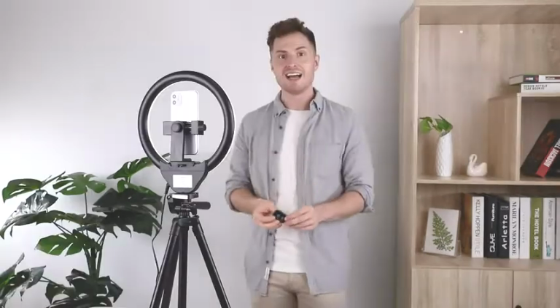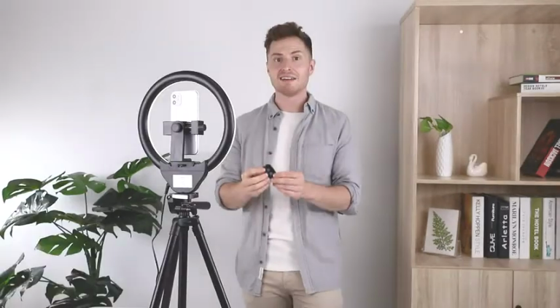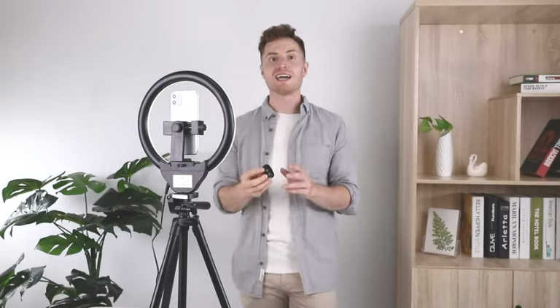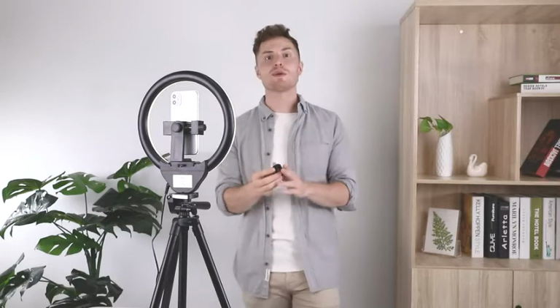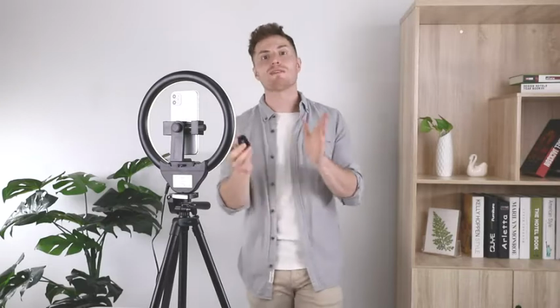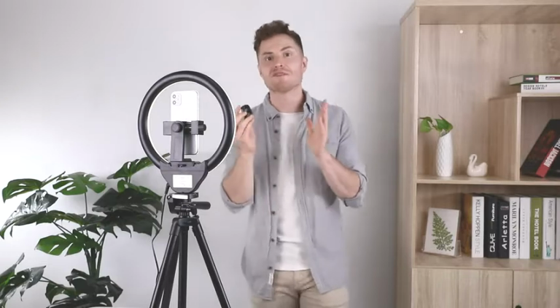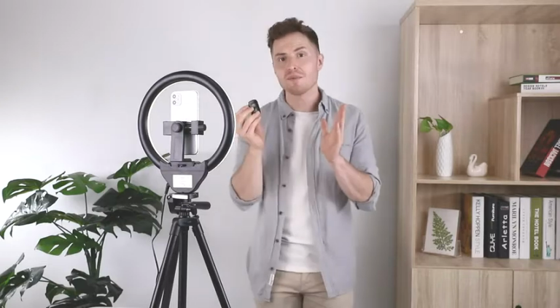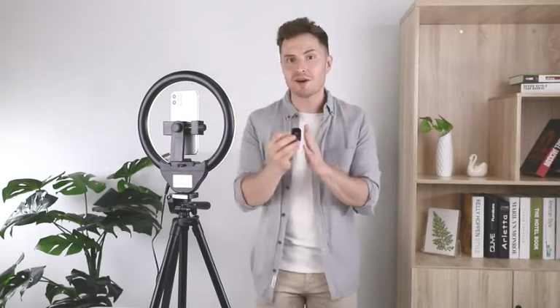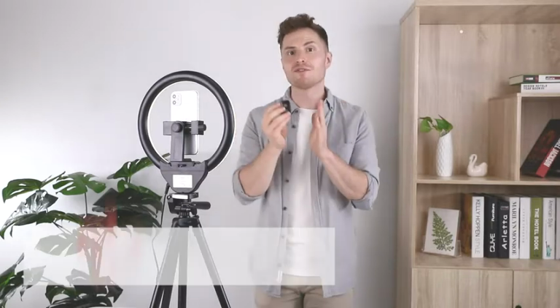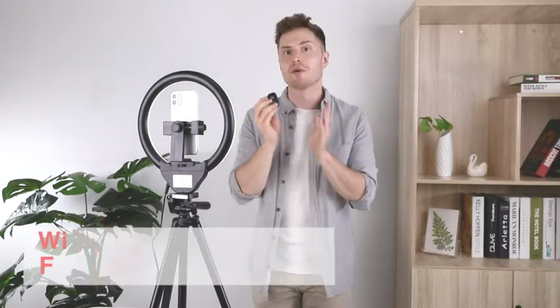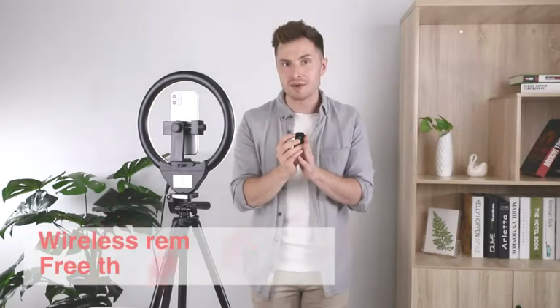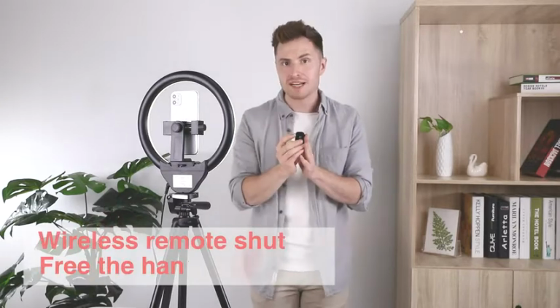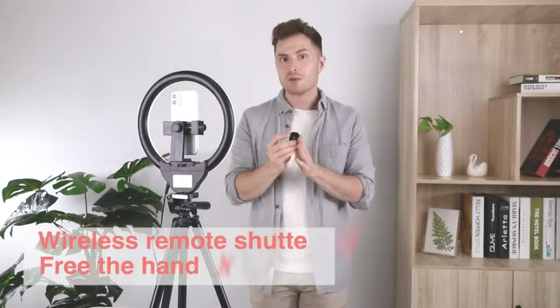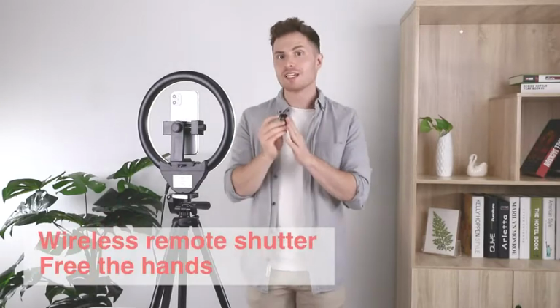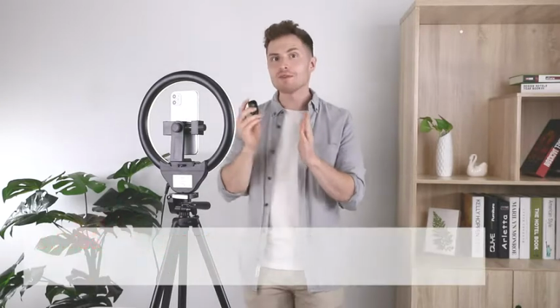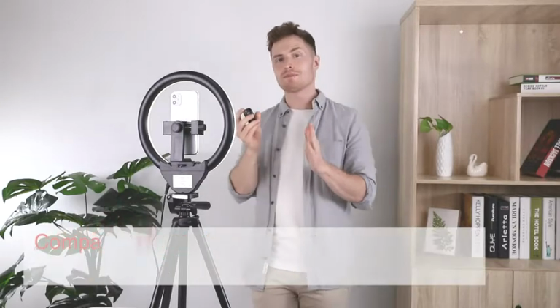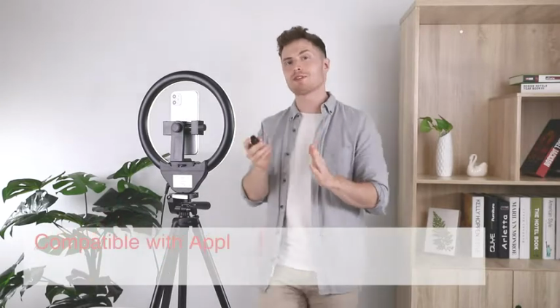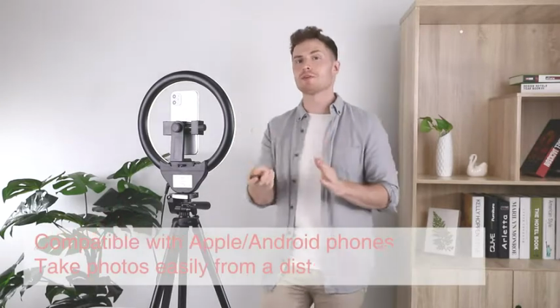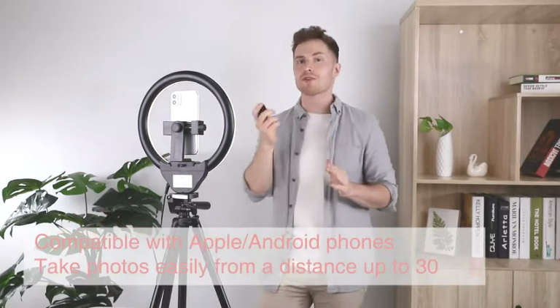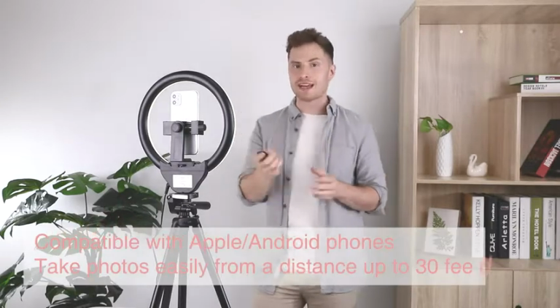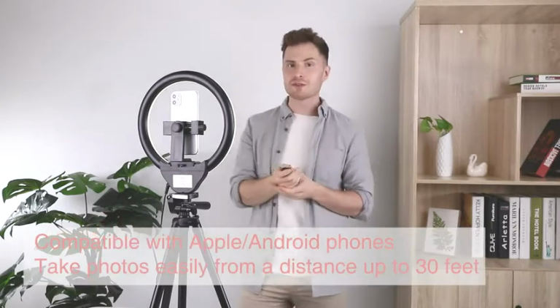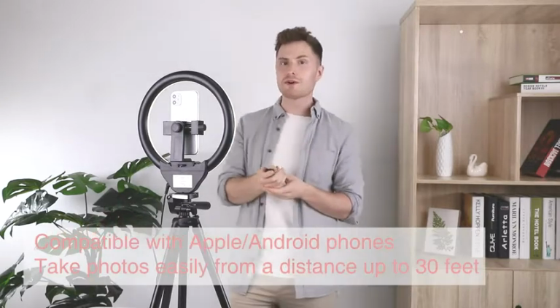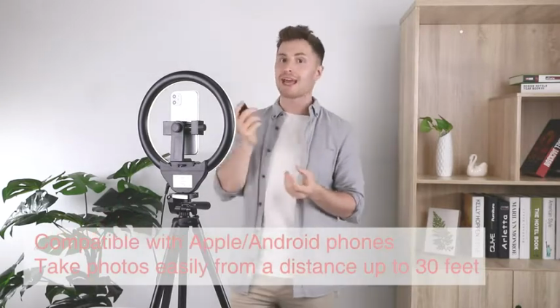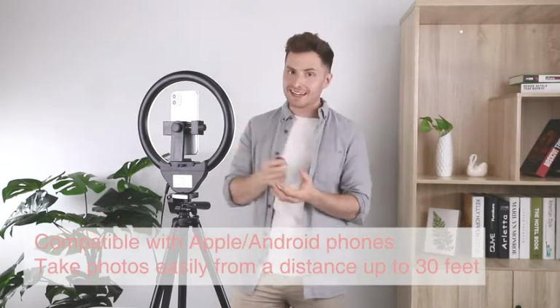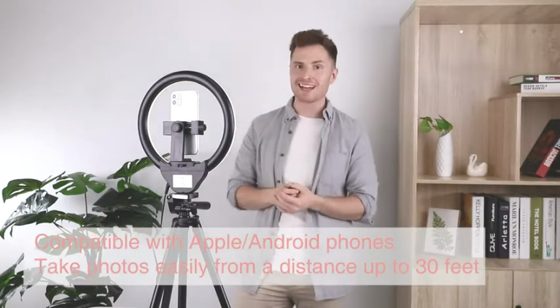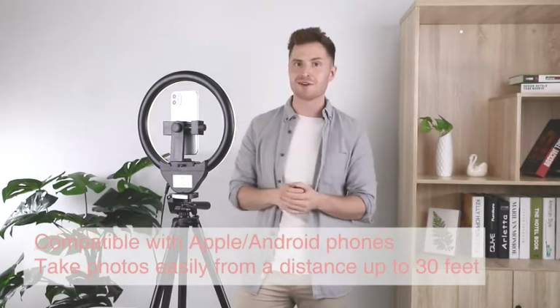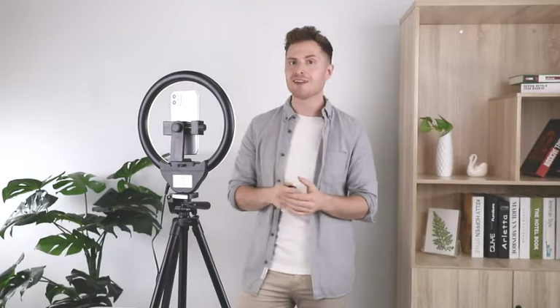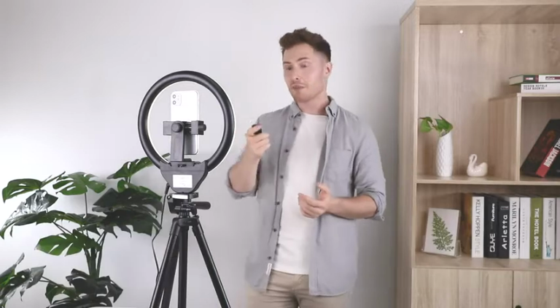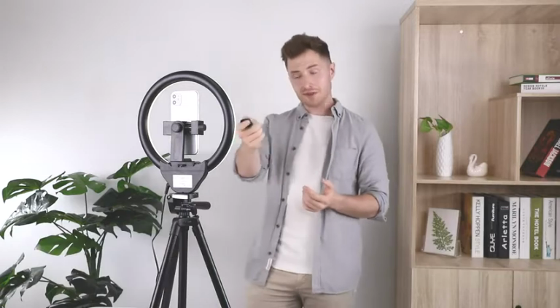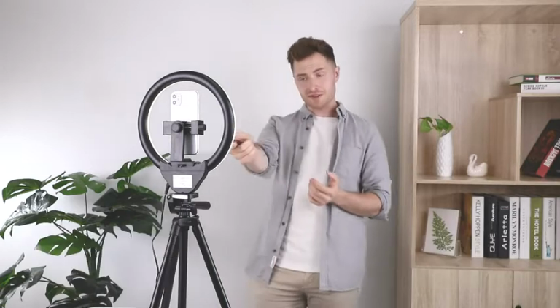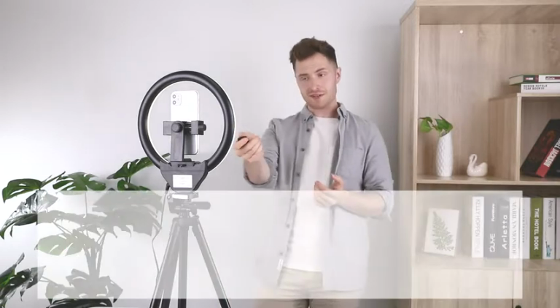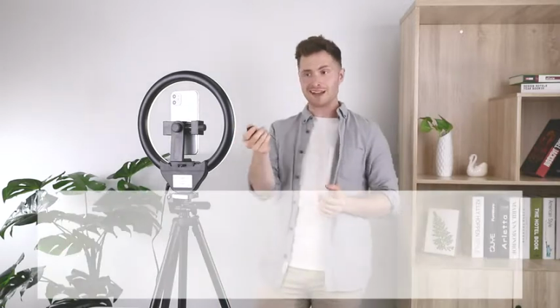And finally, we have this very powerful remote which can help you take pictures on both your Android phone and iPhone from up to 30 feet away.